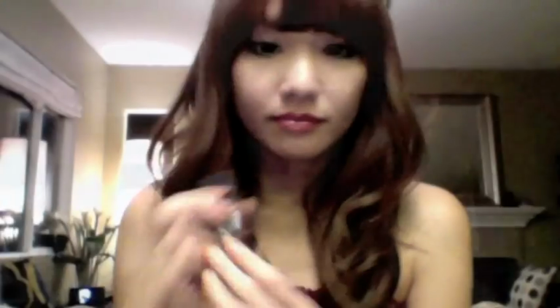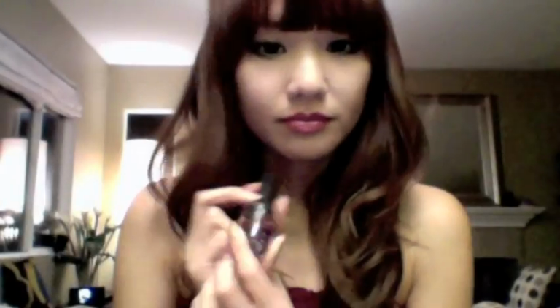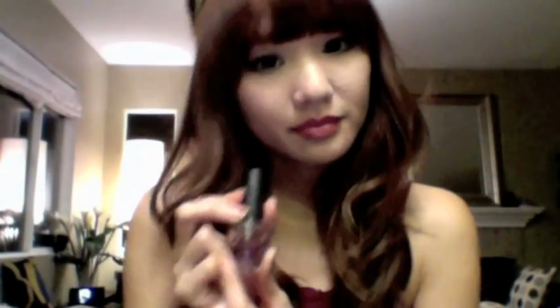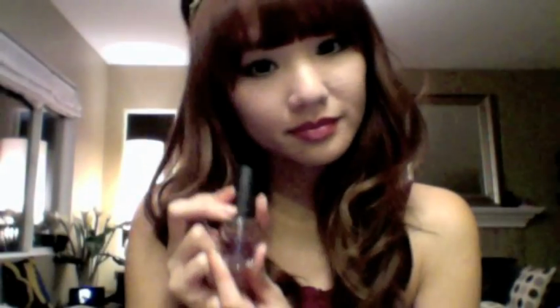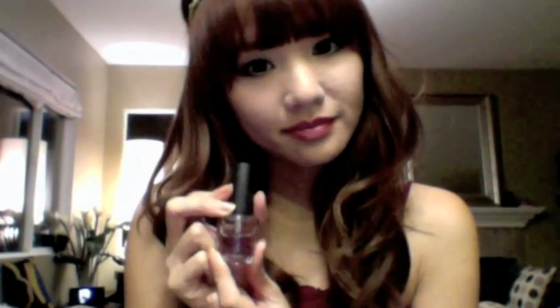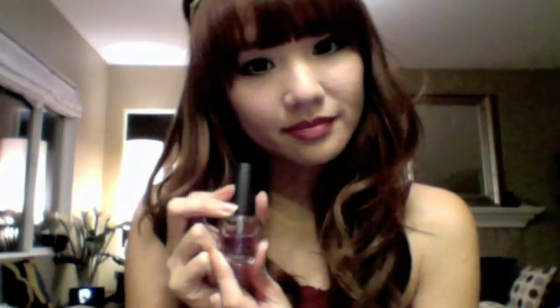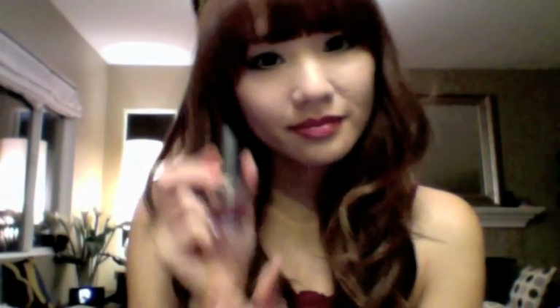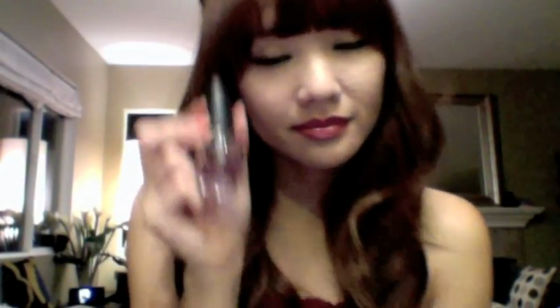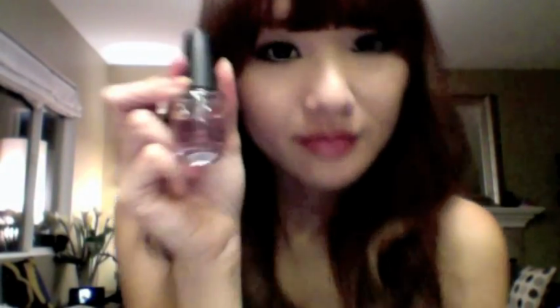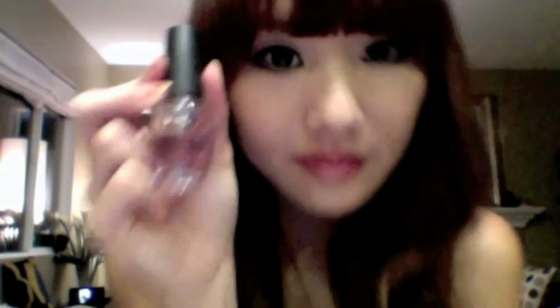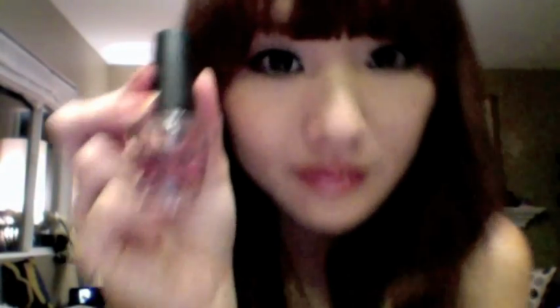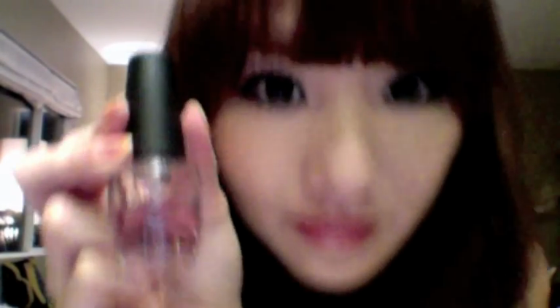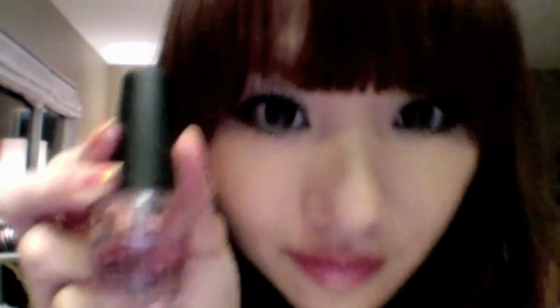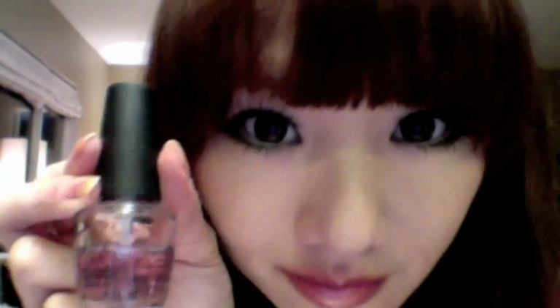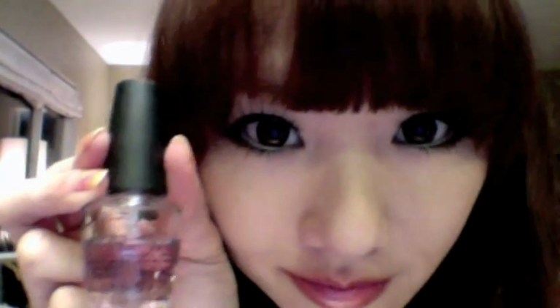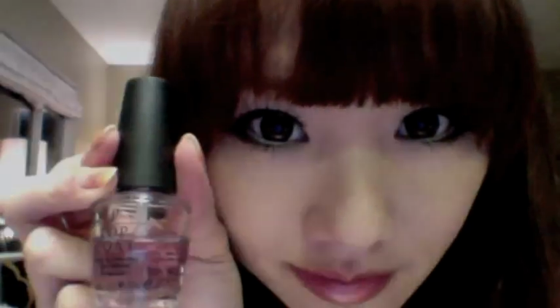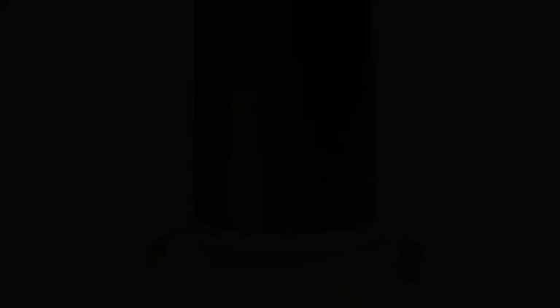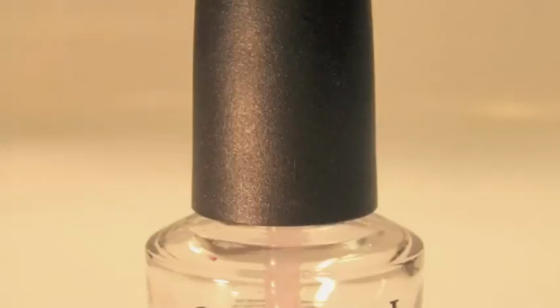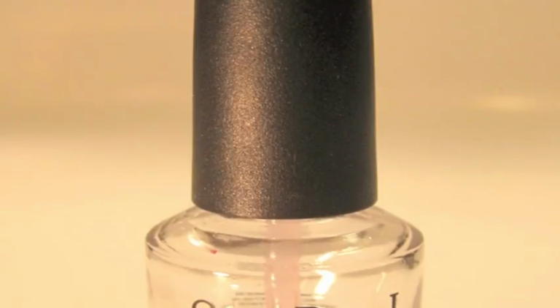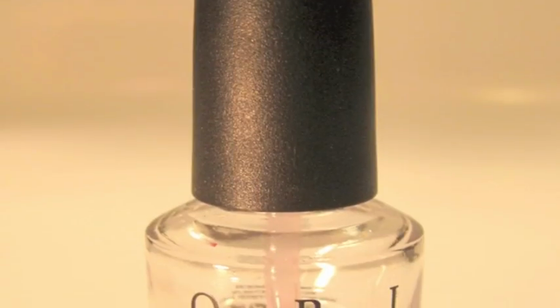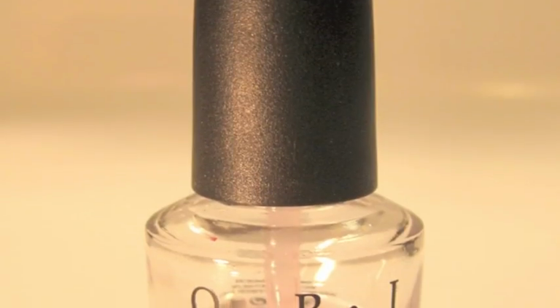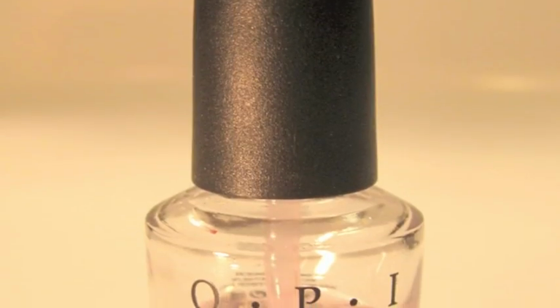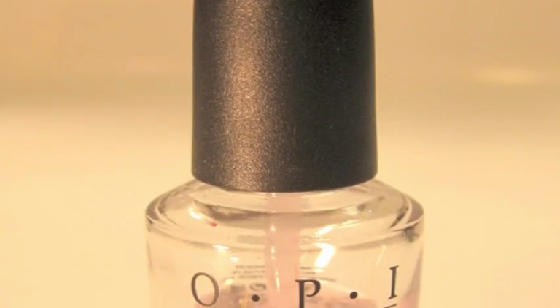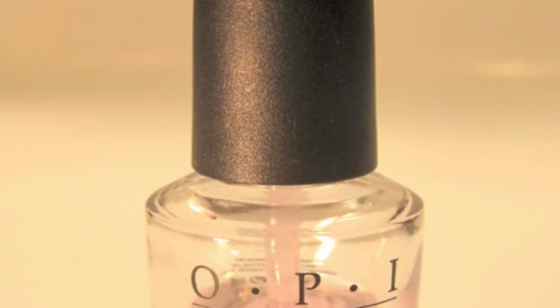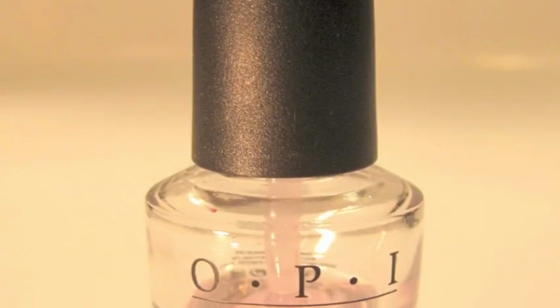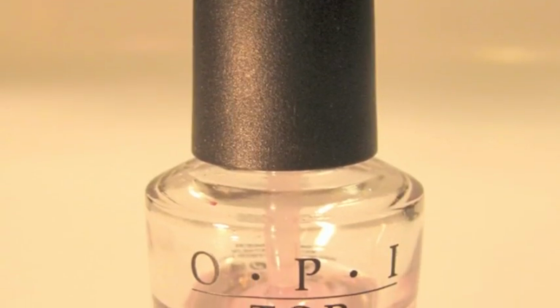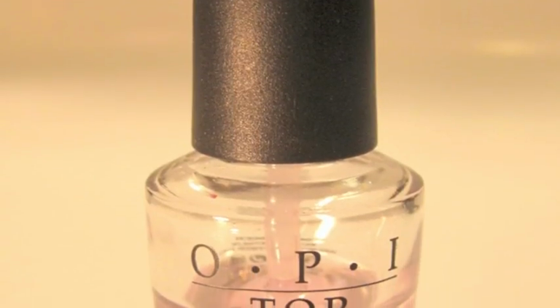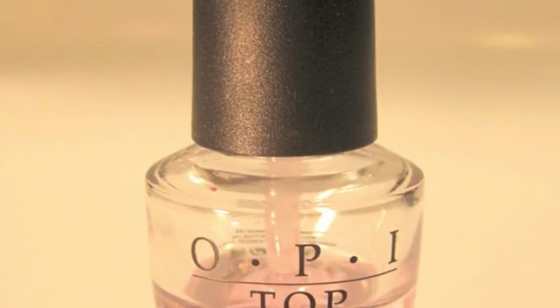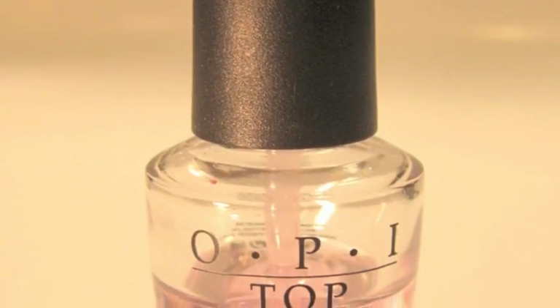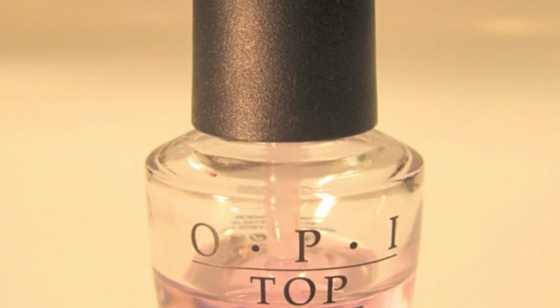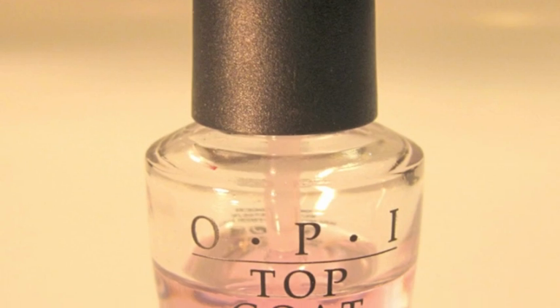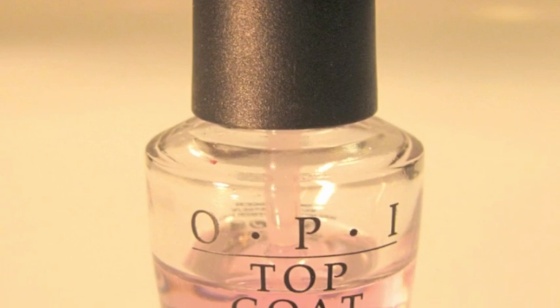Time for top coat. You want to put the top coat on first, before the white polka dots.